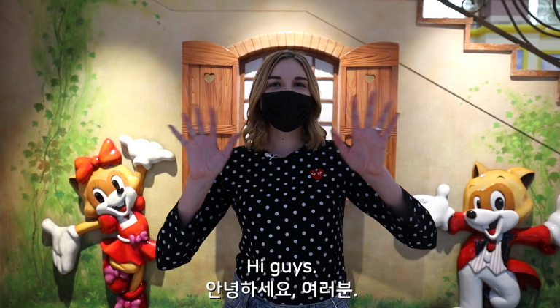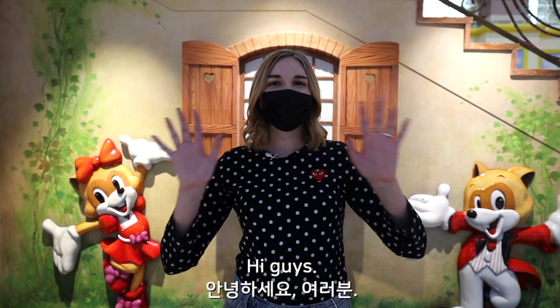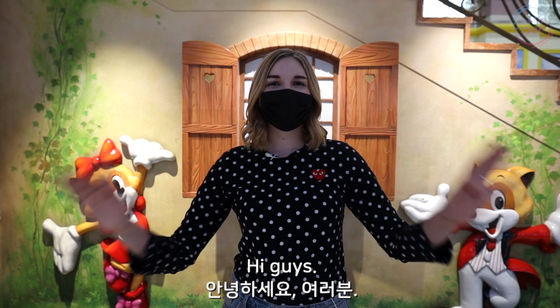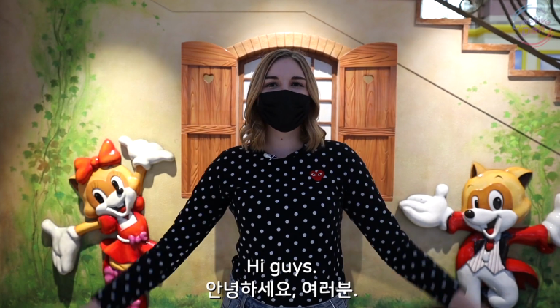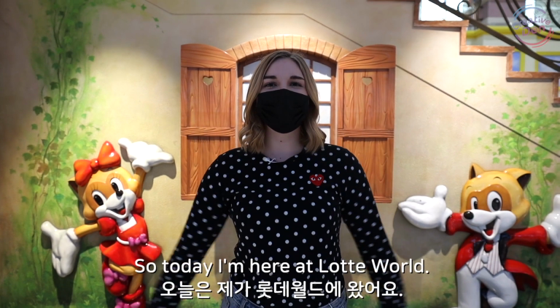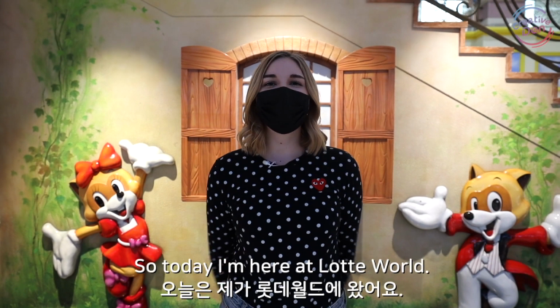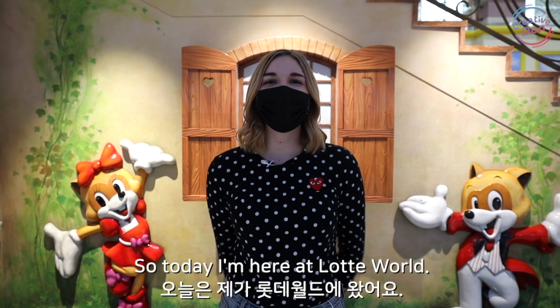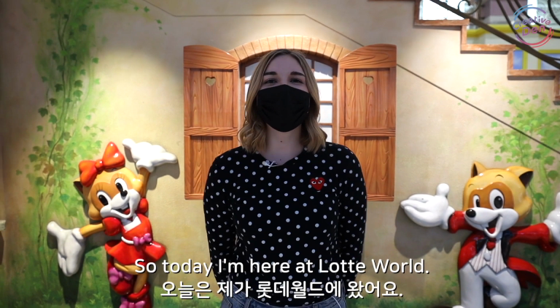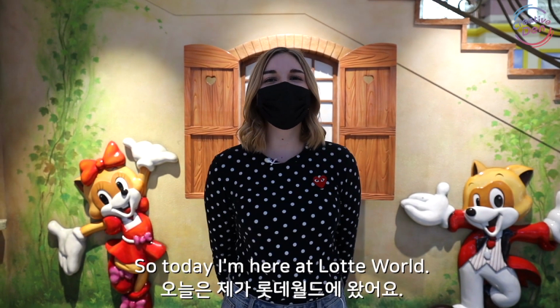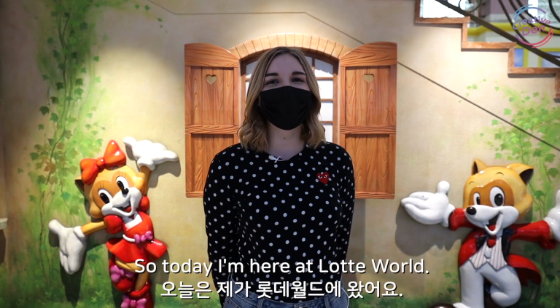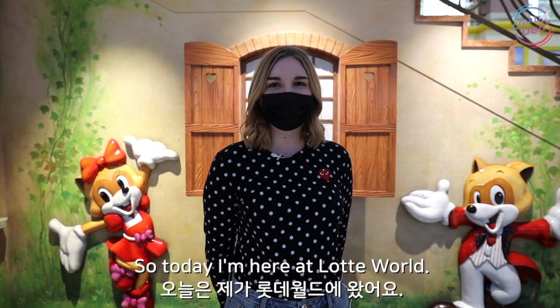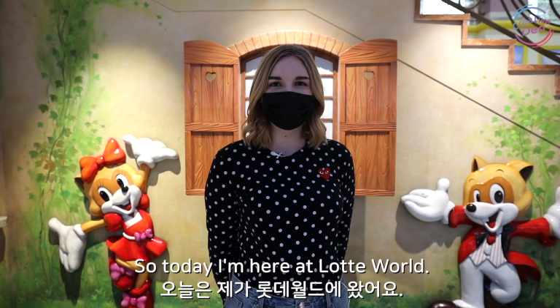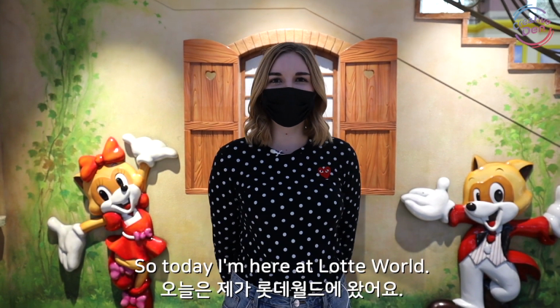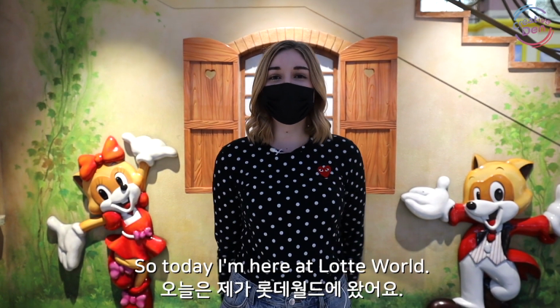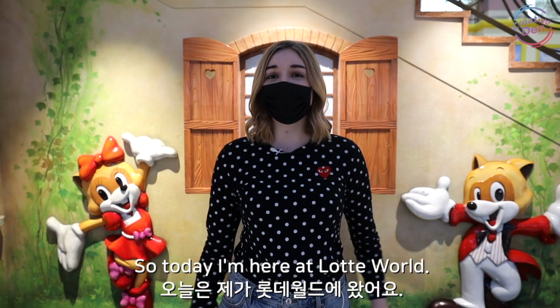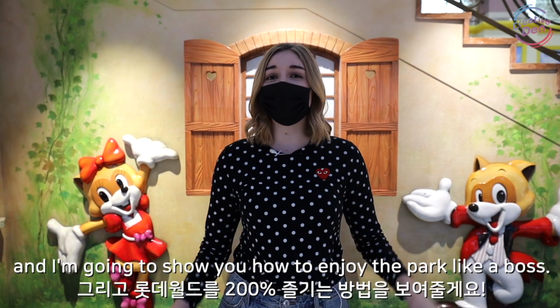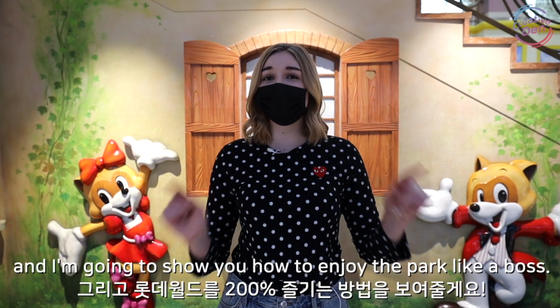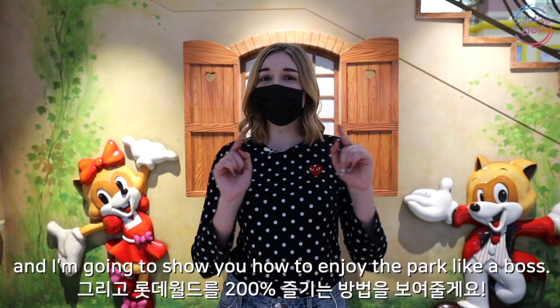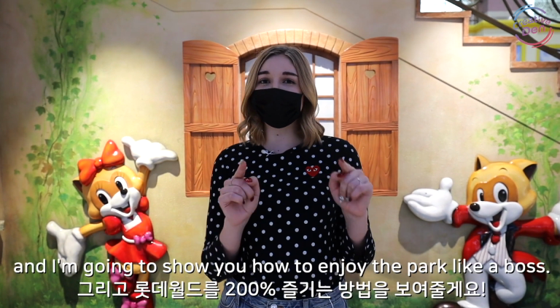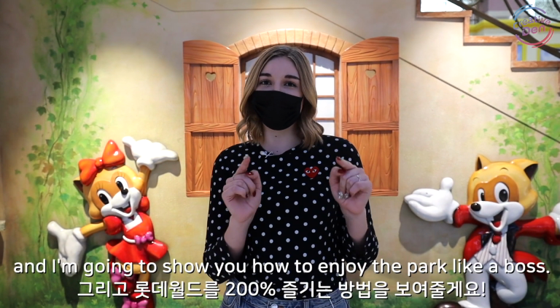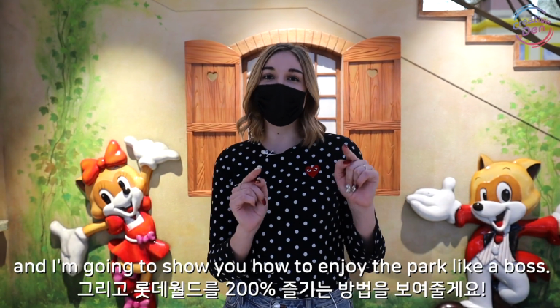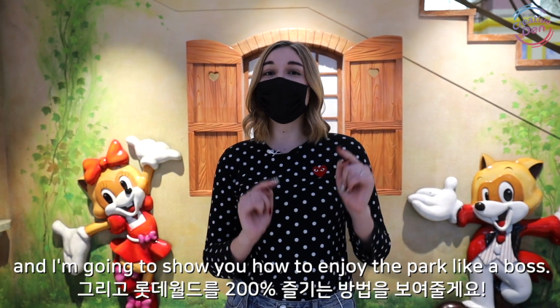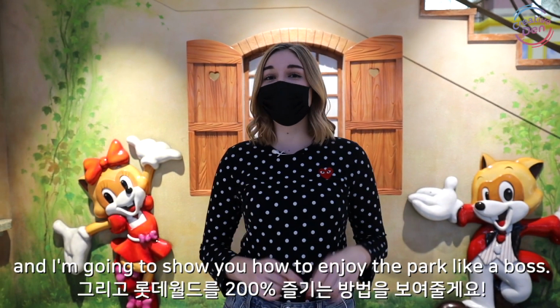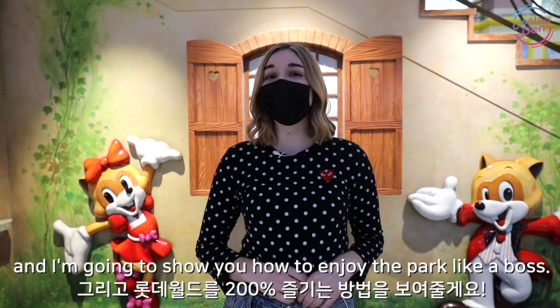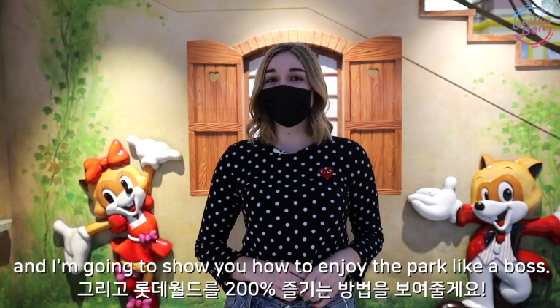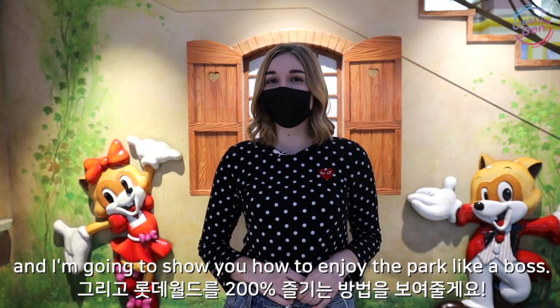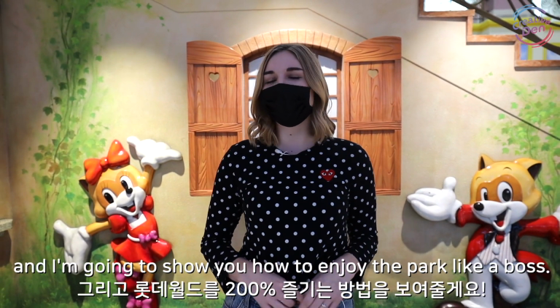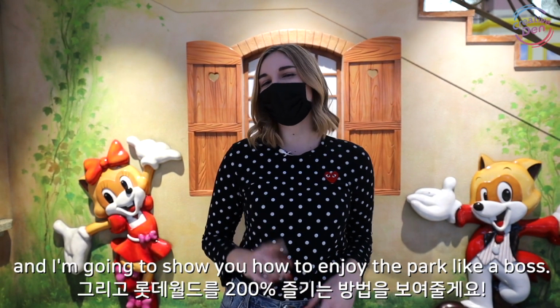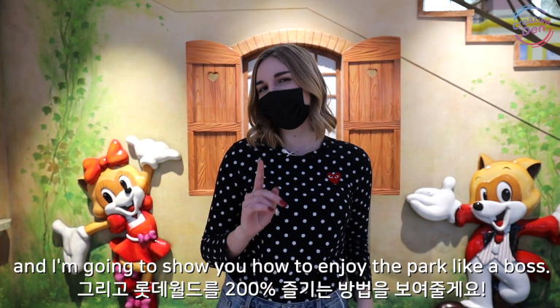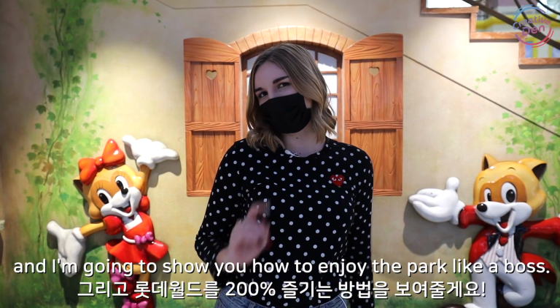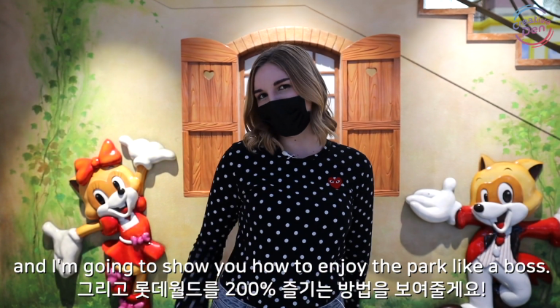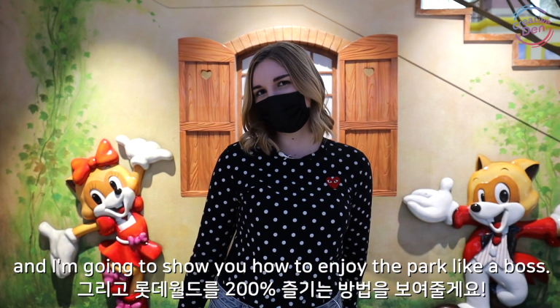Hi guys! So today I'm here at Lotte World and I'm gonna show you how to enjoy the park like a boss.